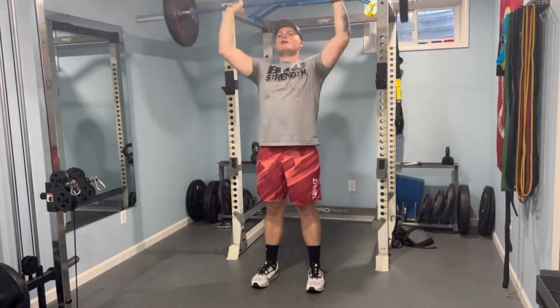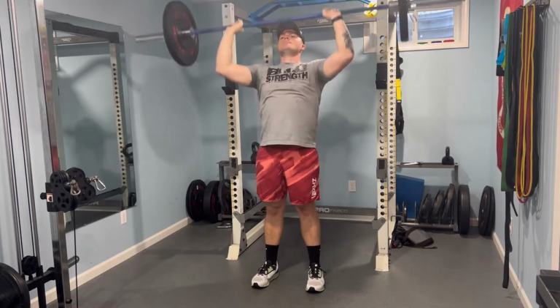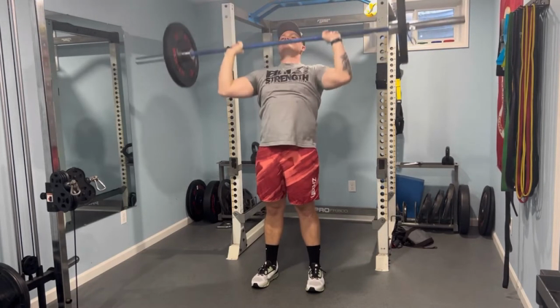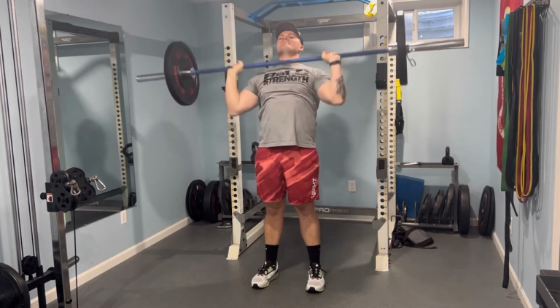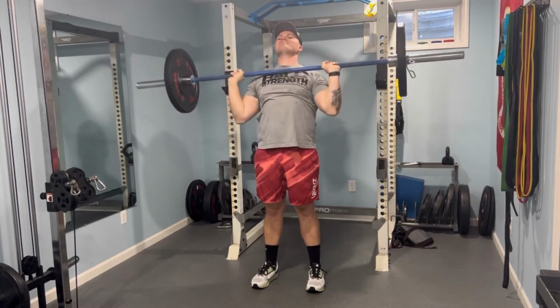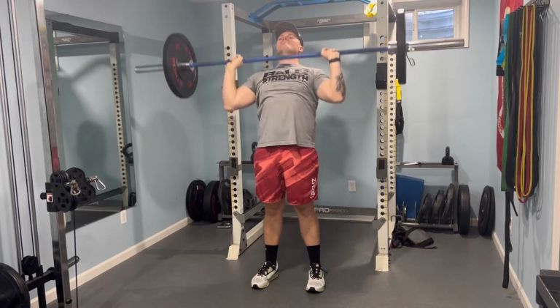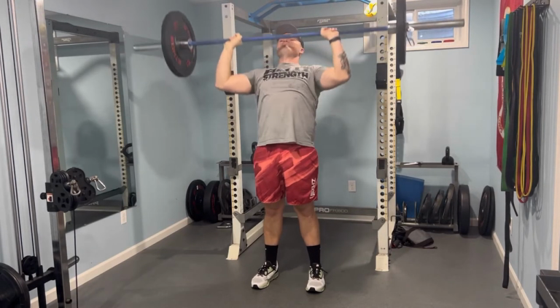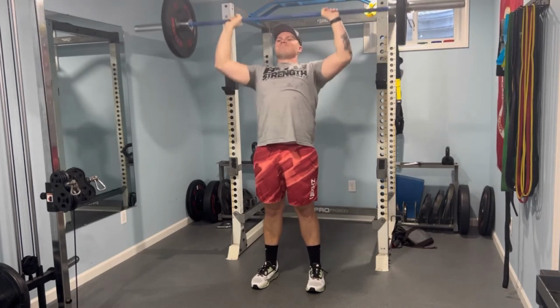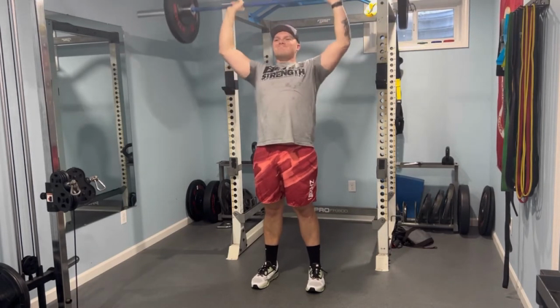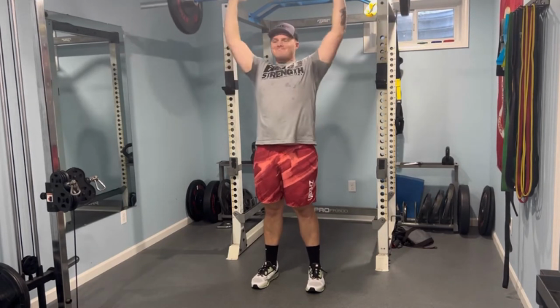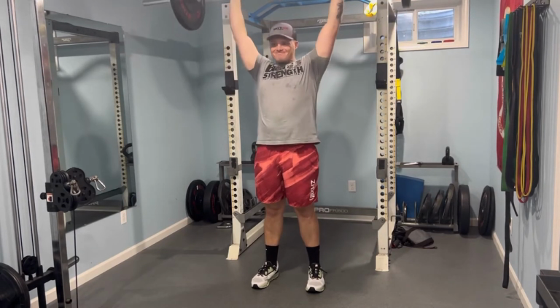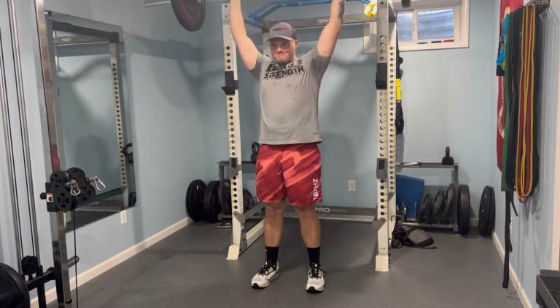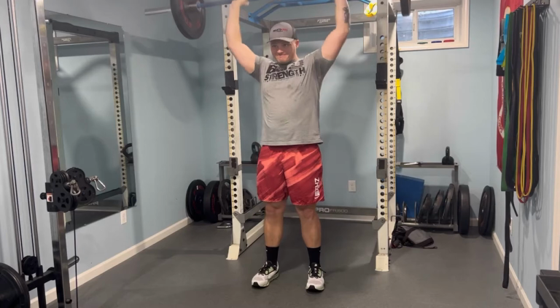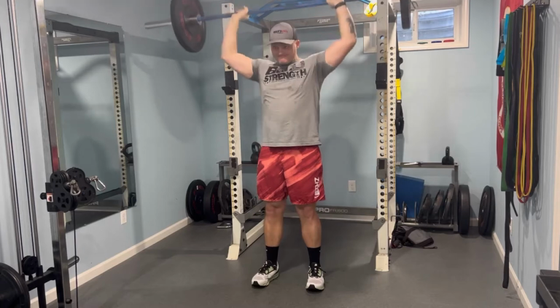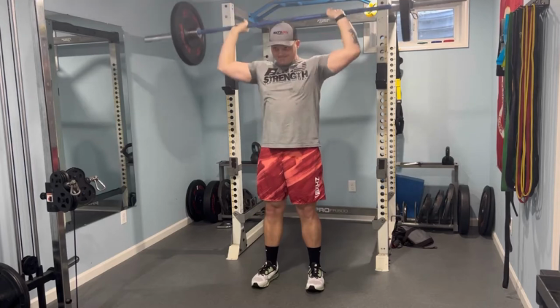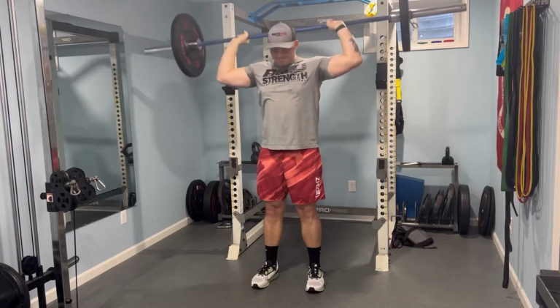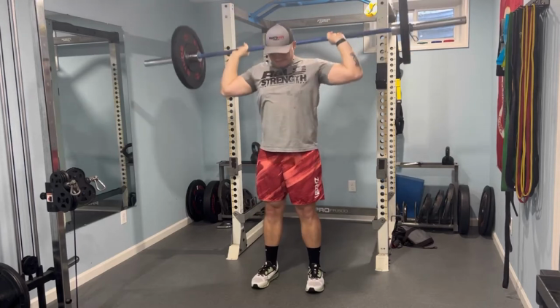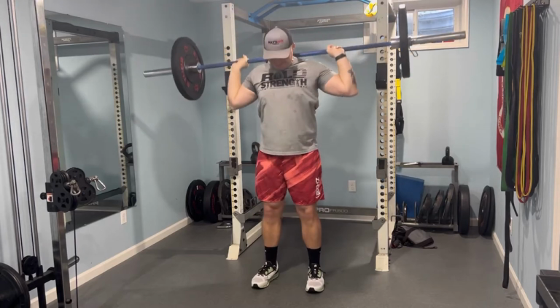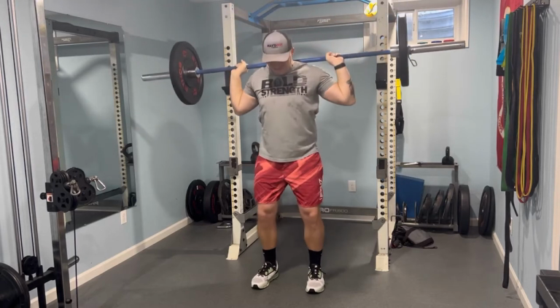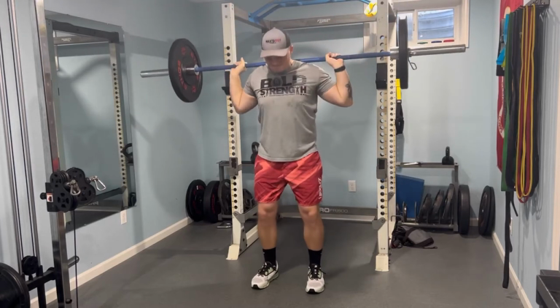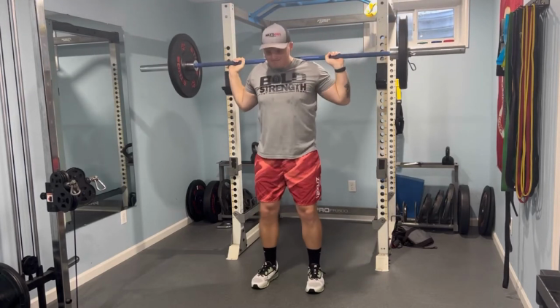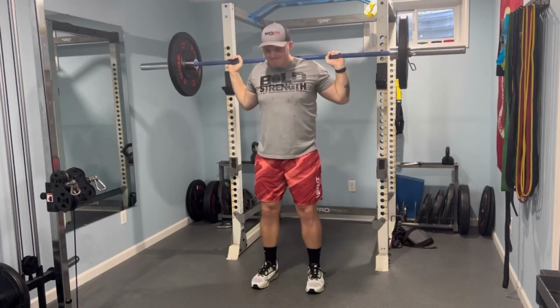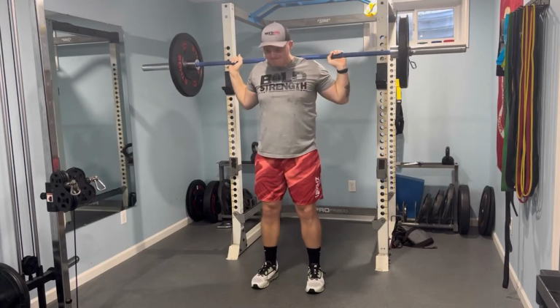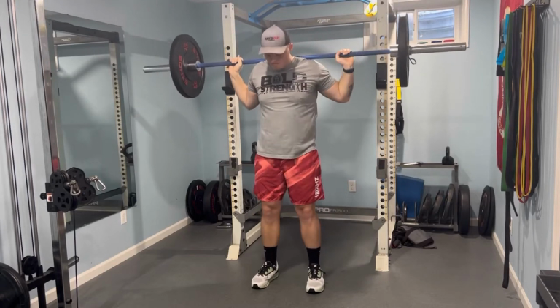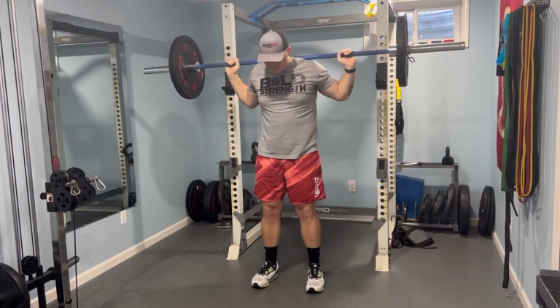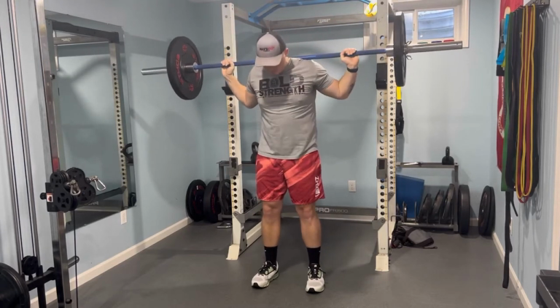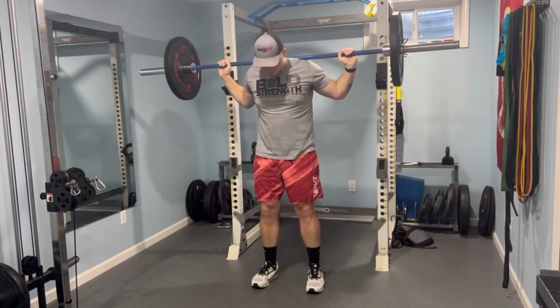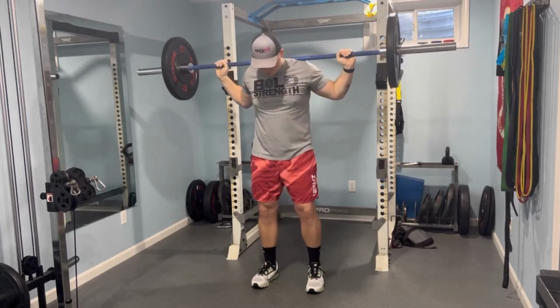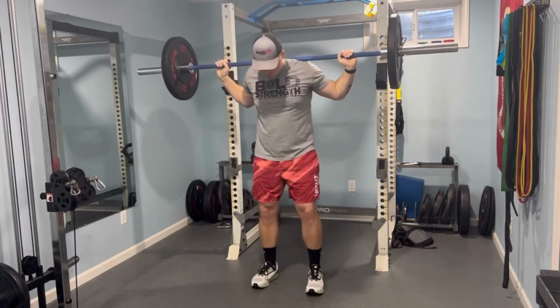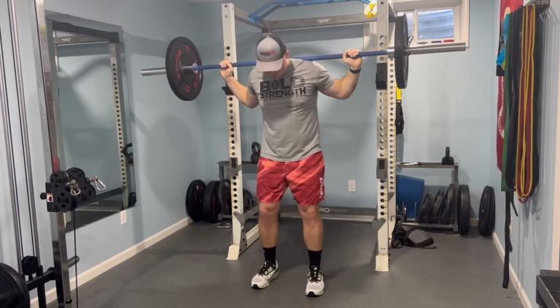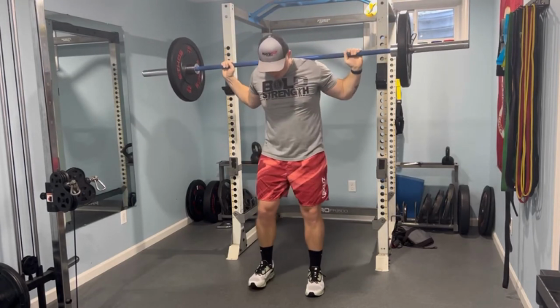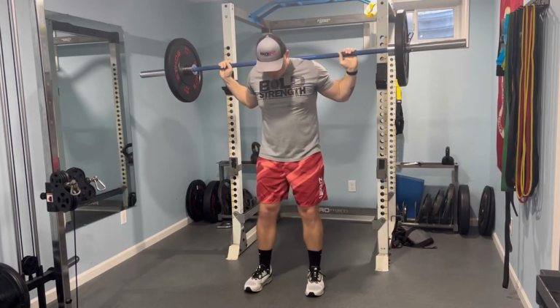I wanted to thank you real quick — I passed 1,000 subscribers the other day, and that was pretty crazy to me.